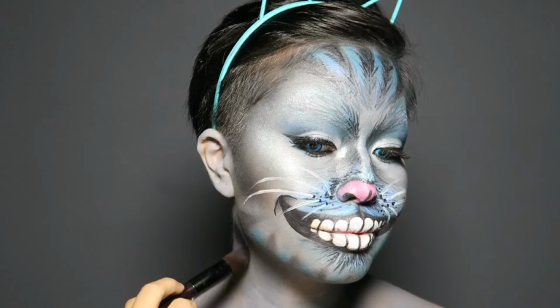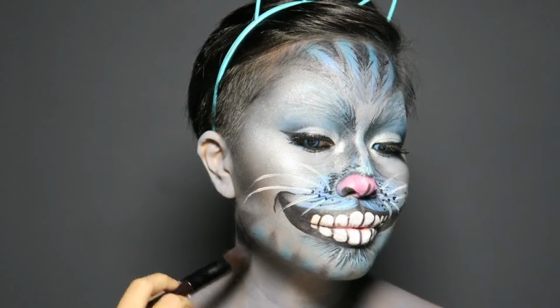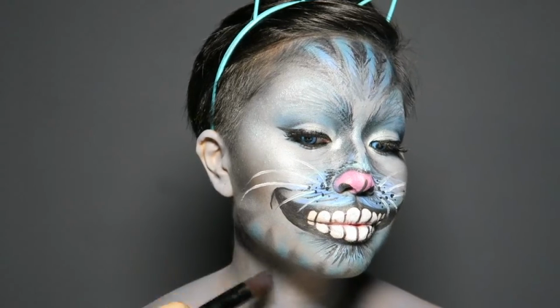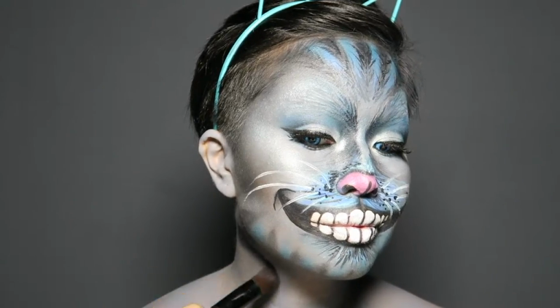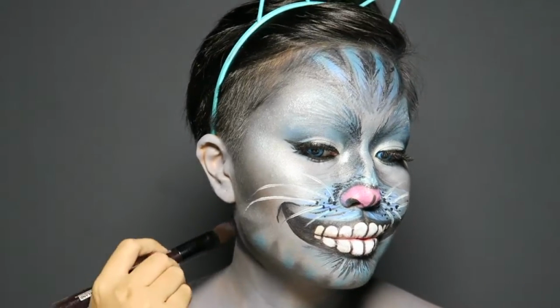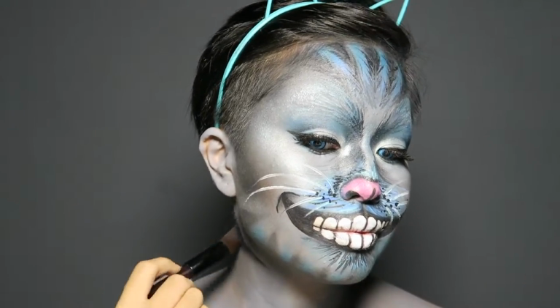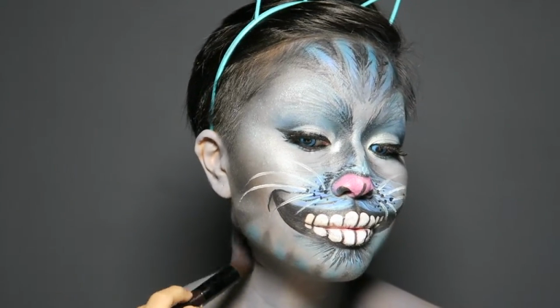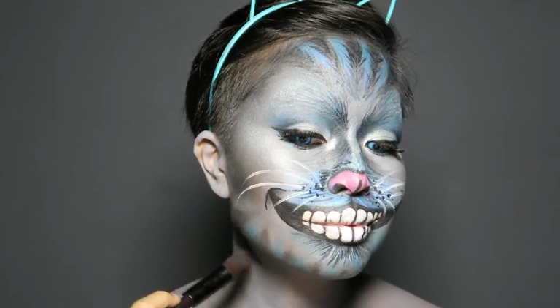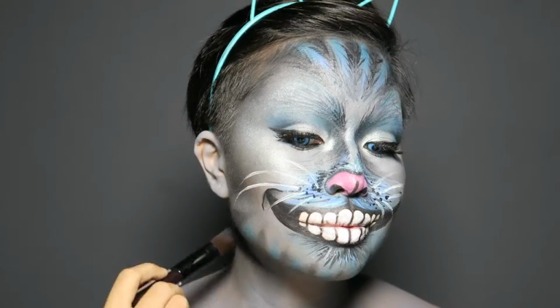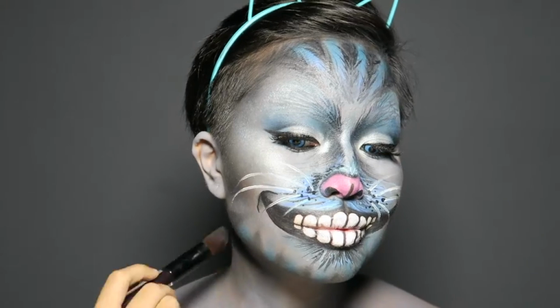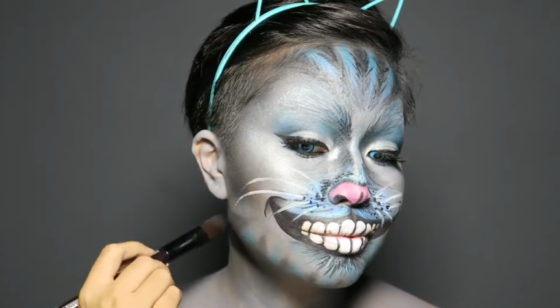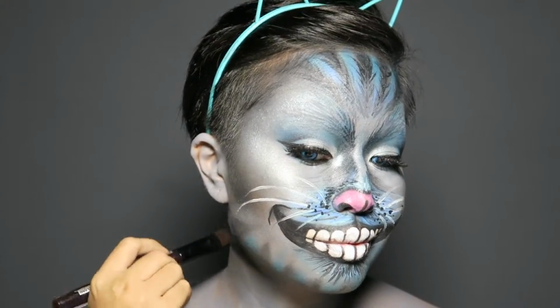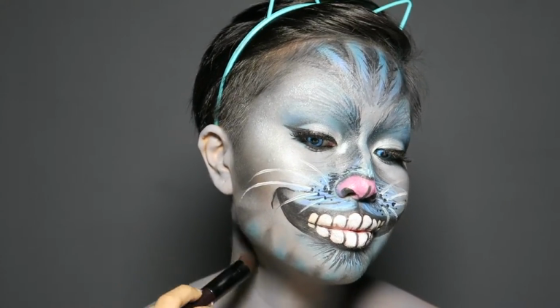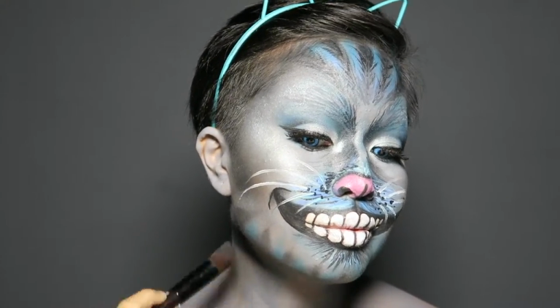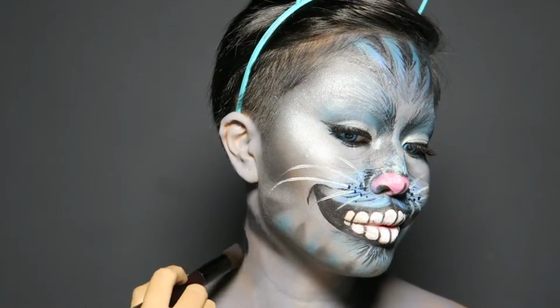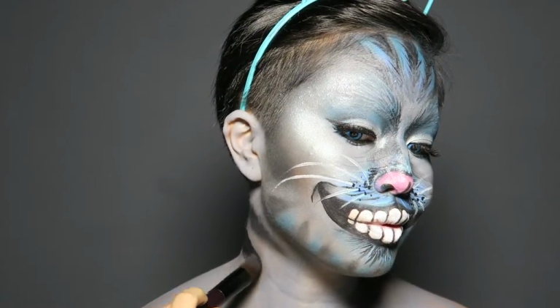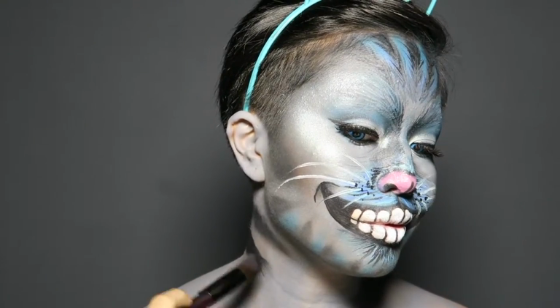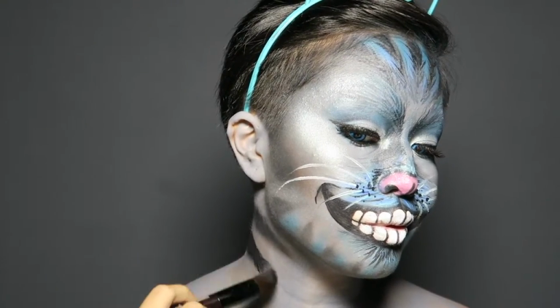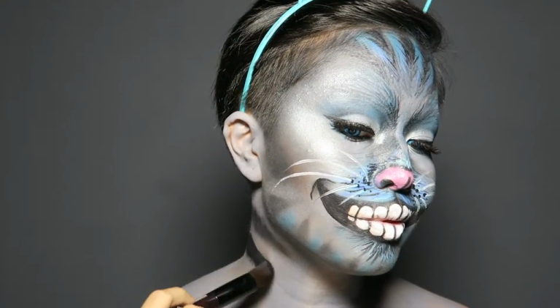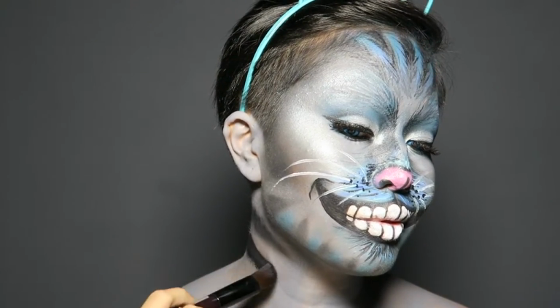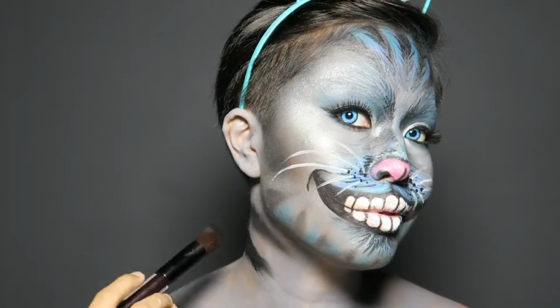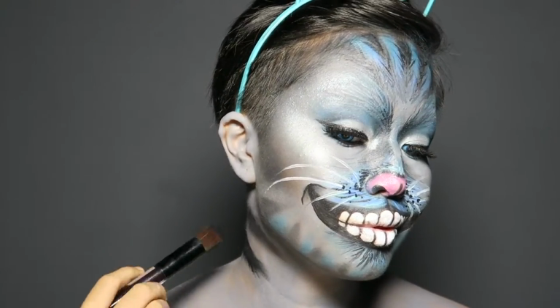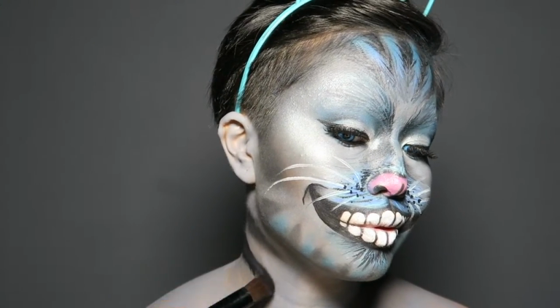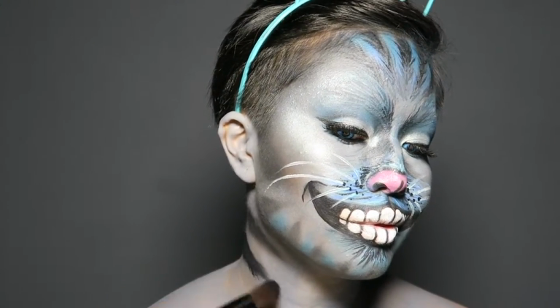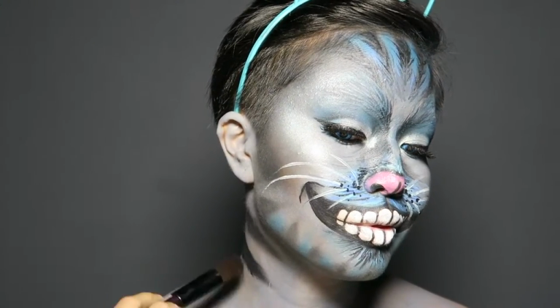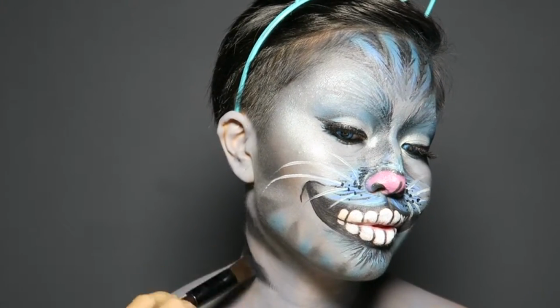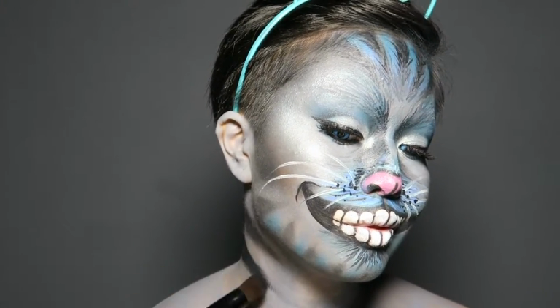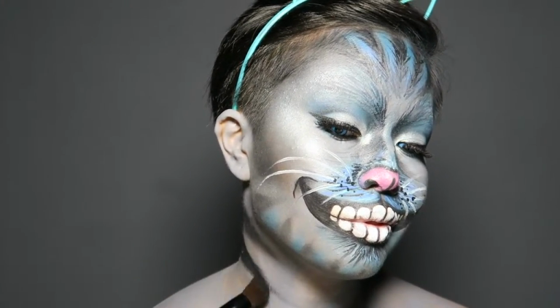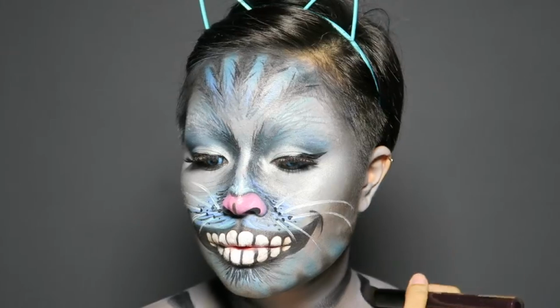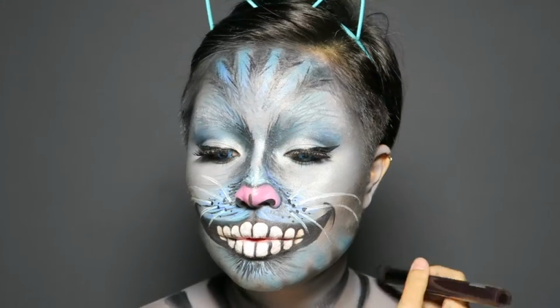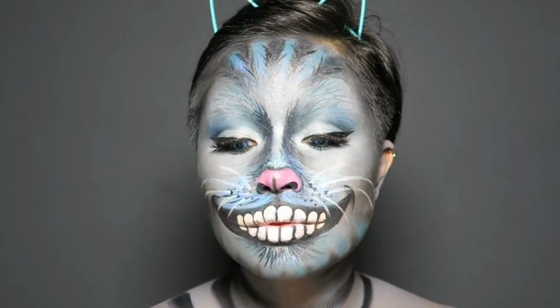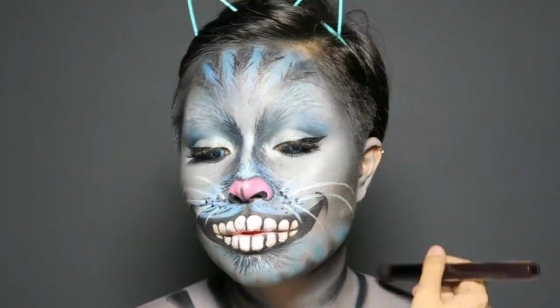After popping on some blue contact lenses and thick lashes, I started painting on black stripes on my neck and shoulders to get that Cheshire Cat vibe.